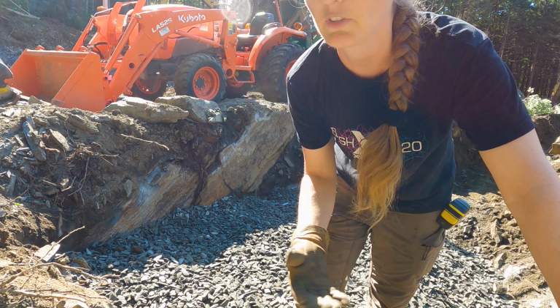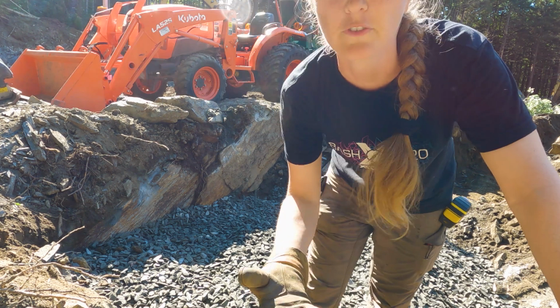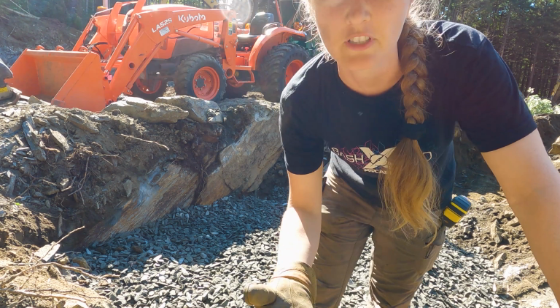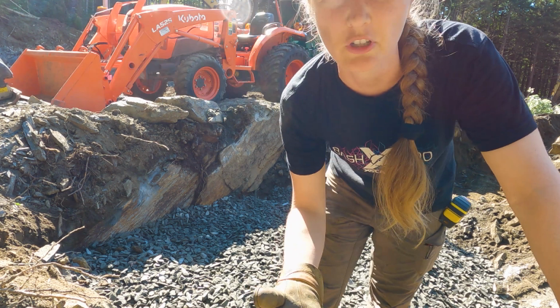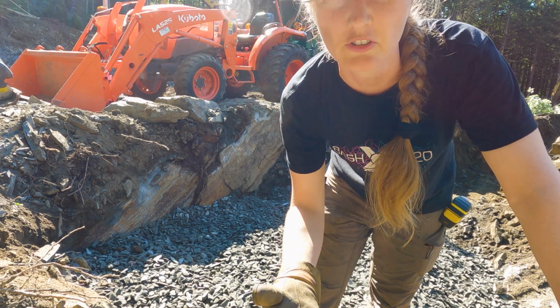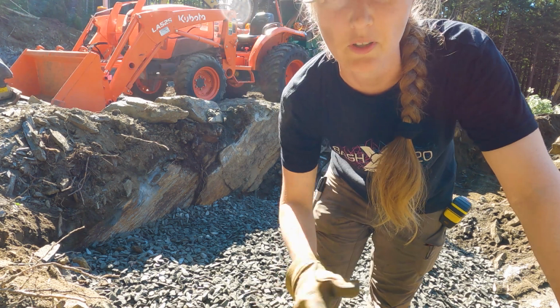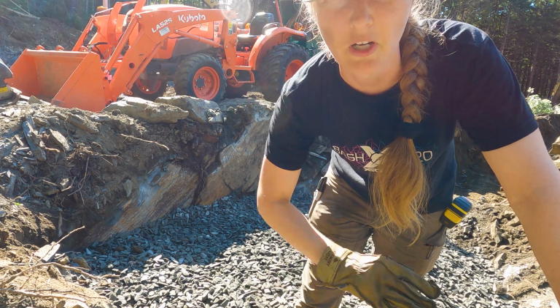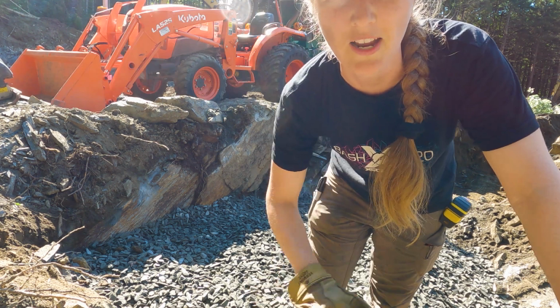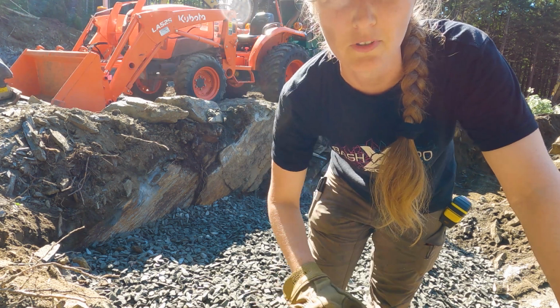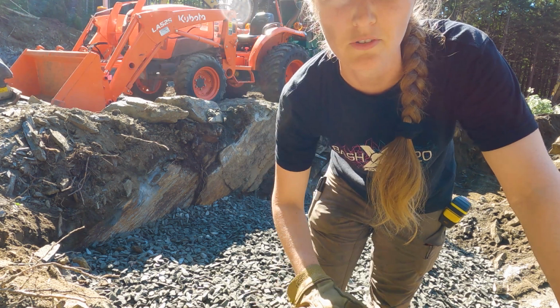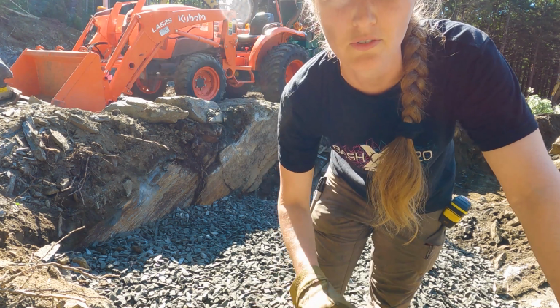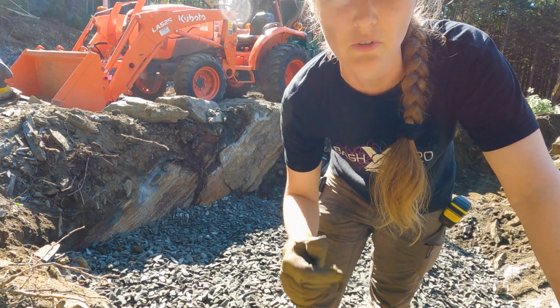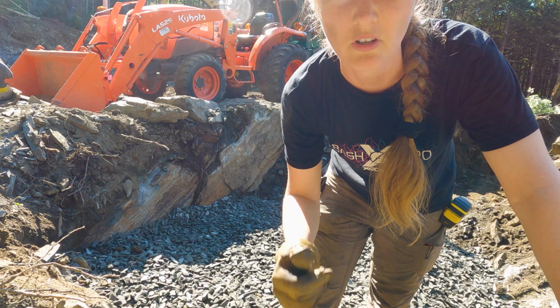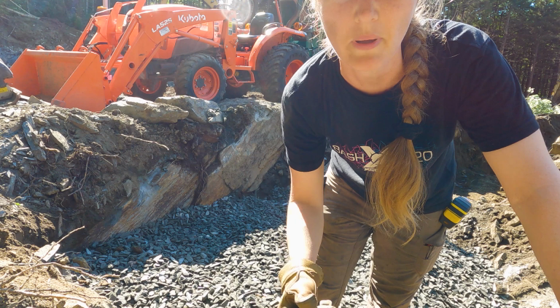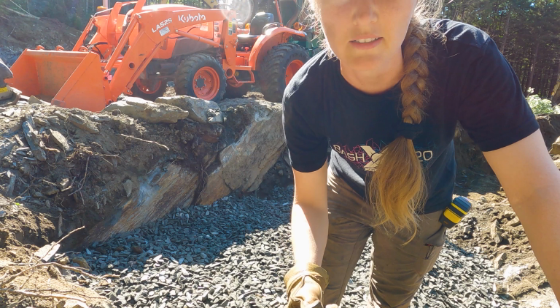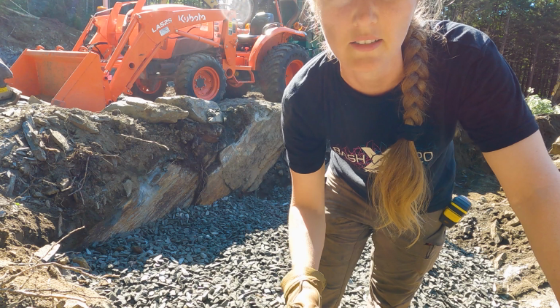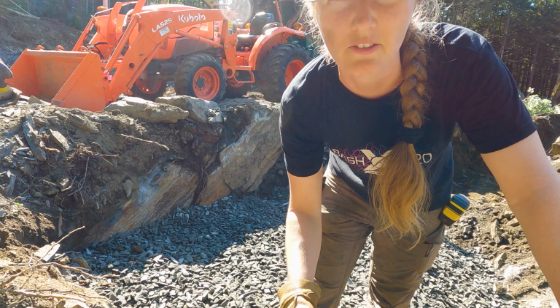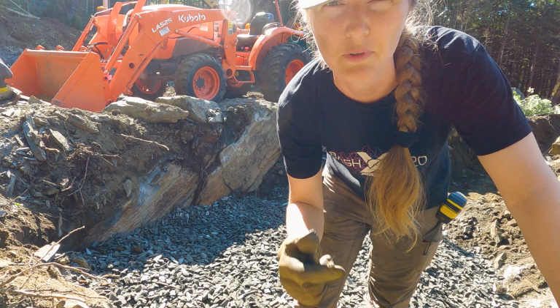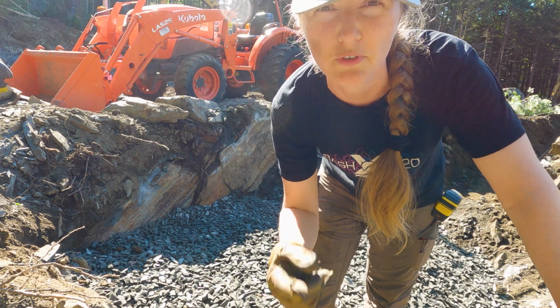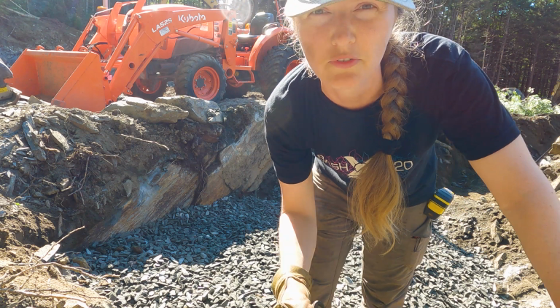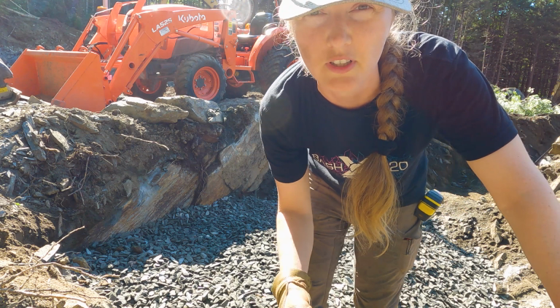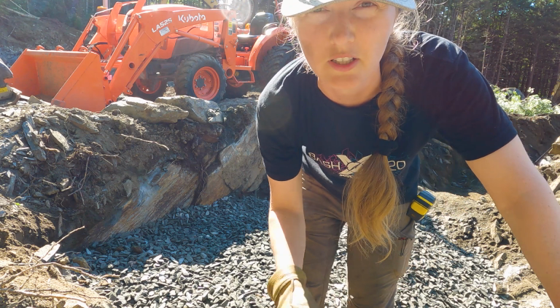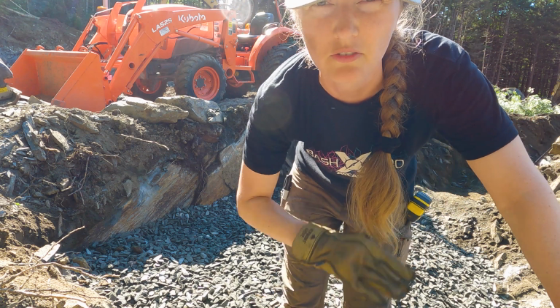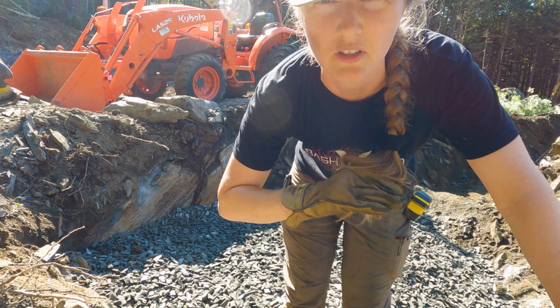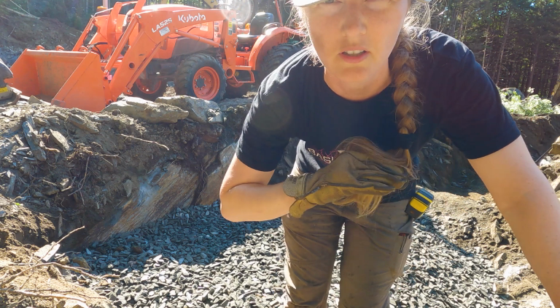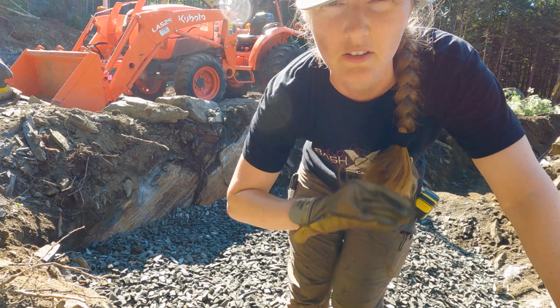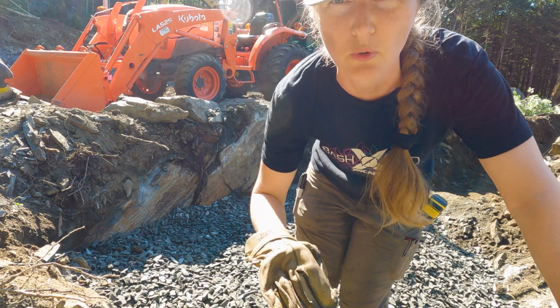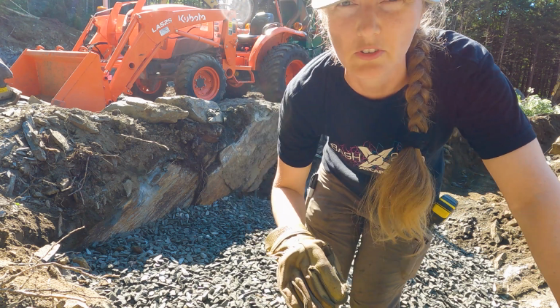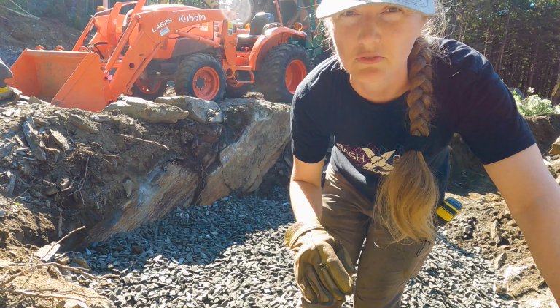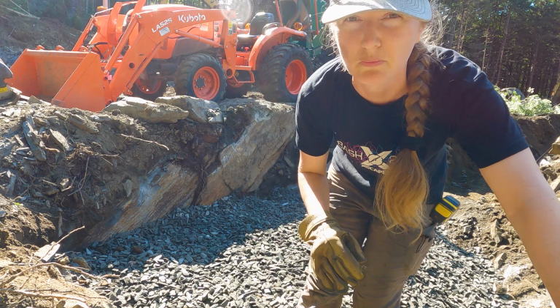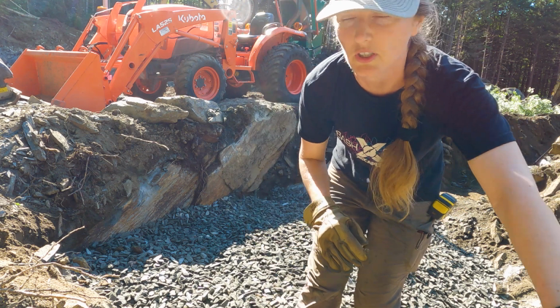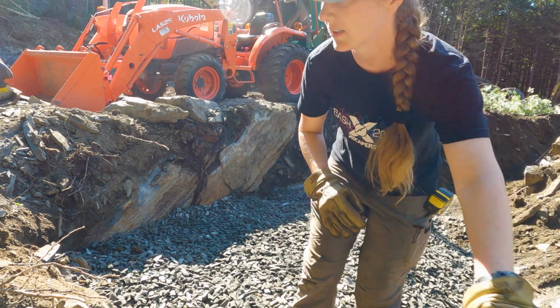We've filled the crushed rock about halfway through, so we'll compact it down before filling to the 12-inch mark.